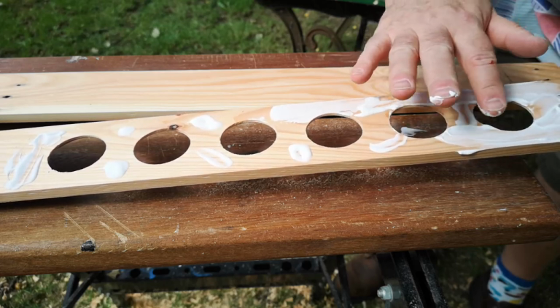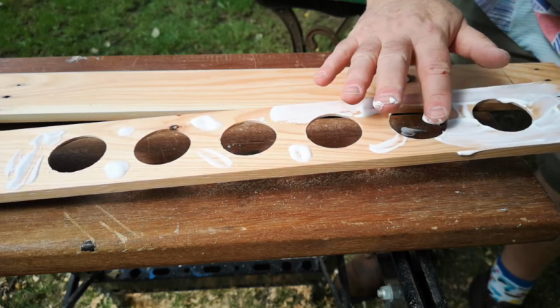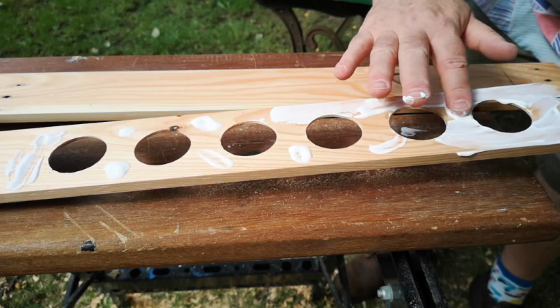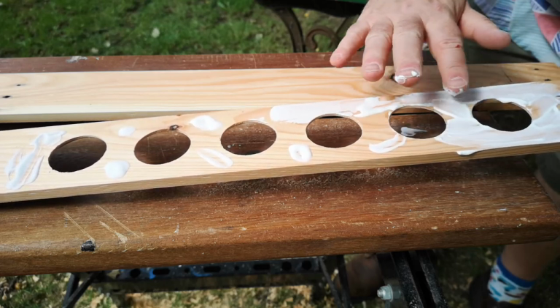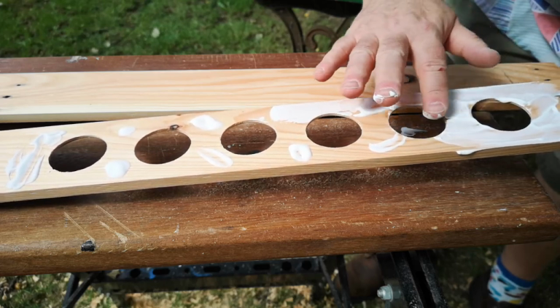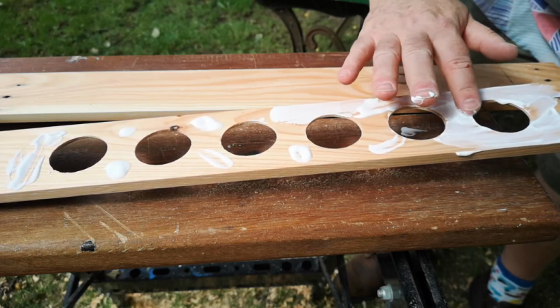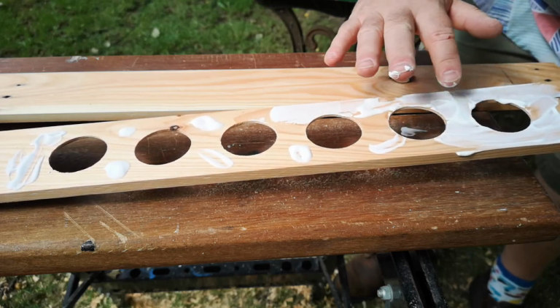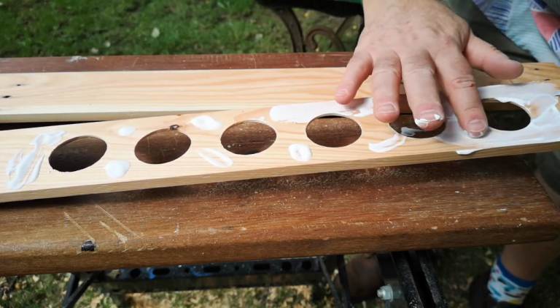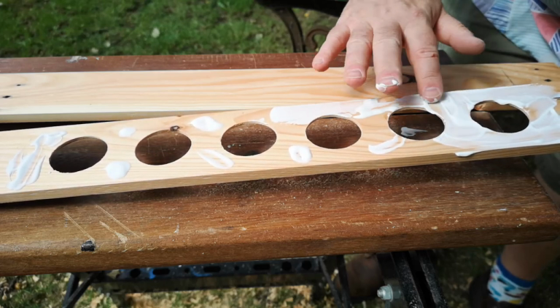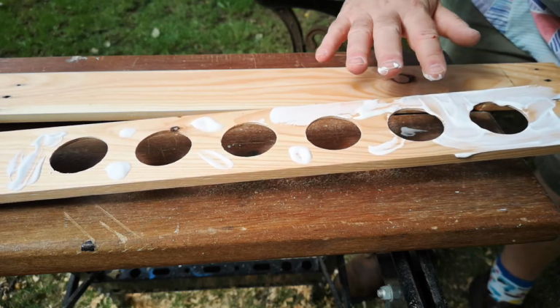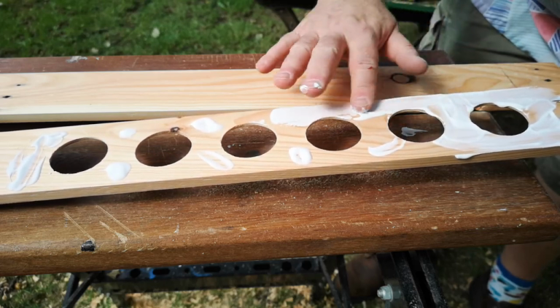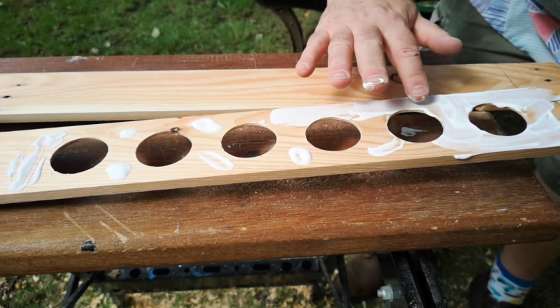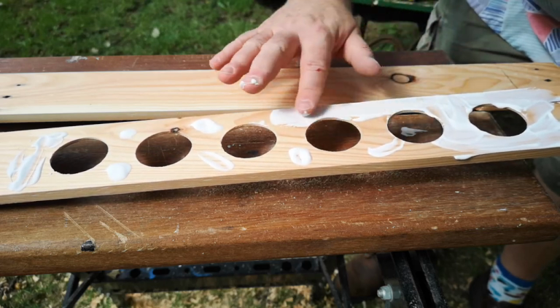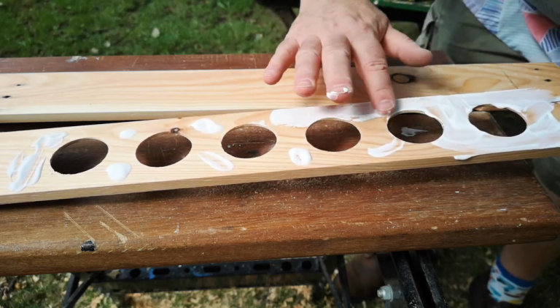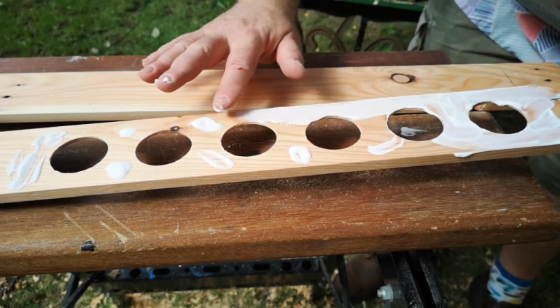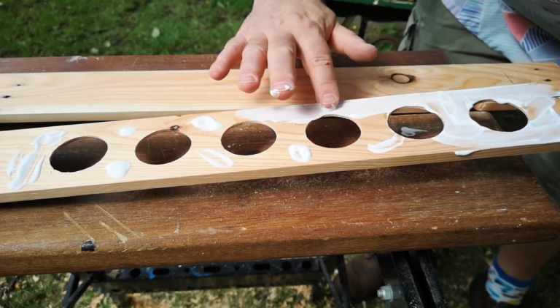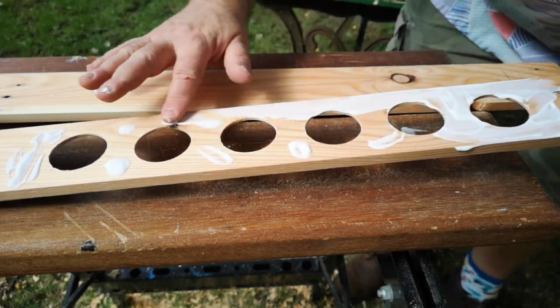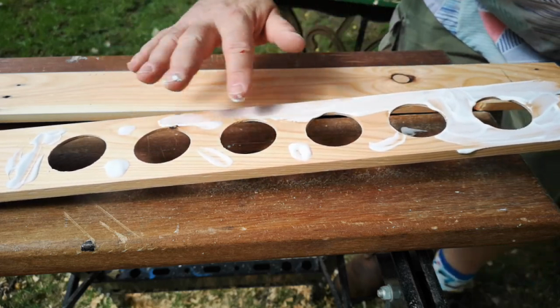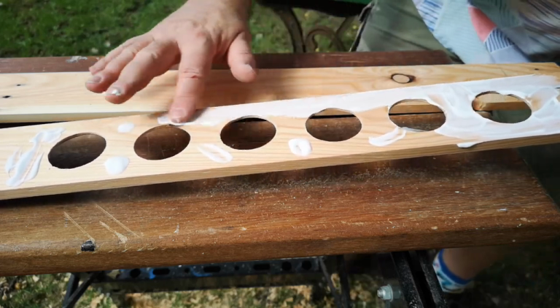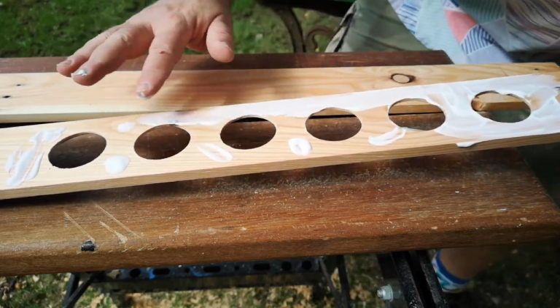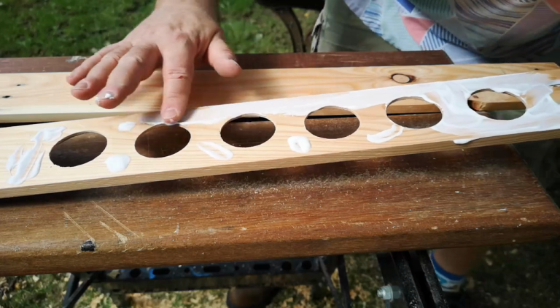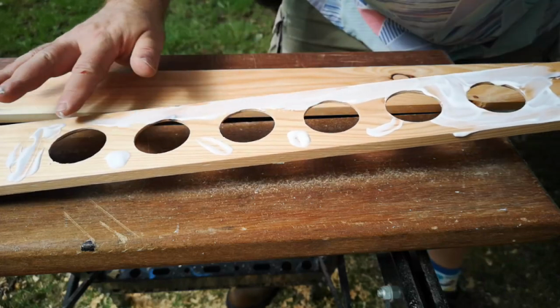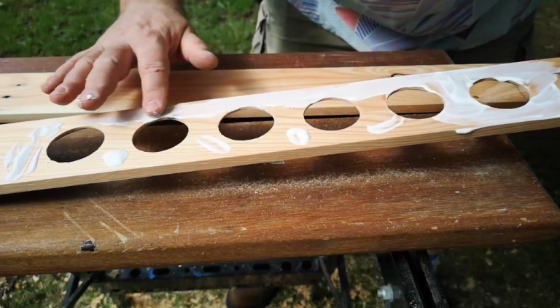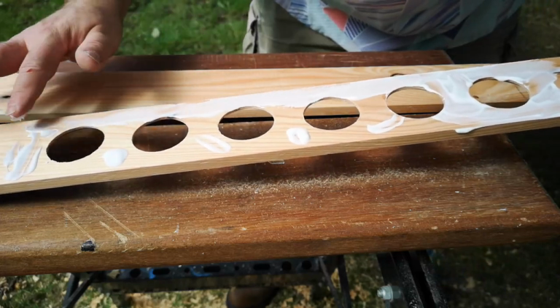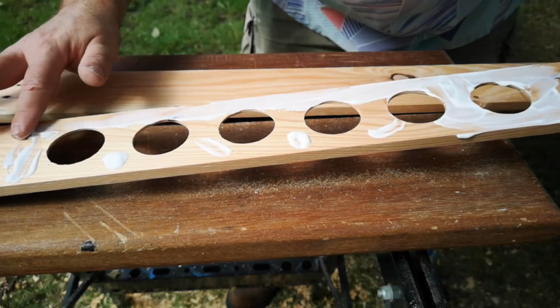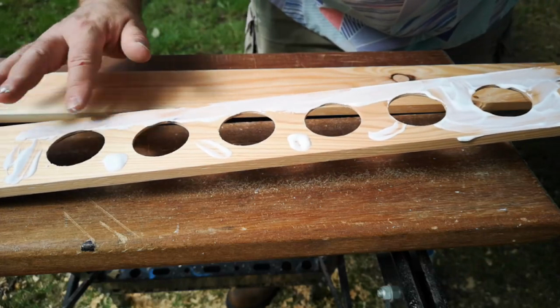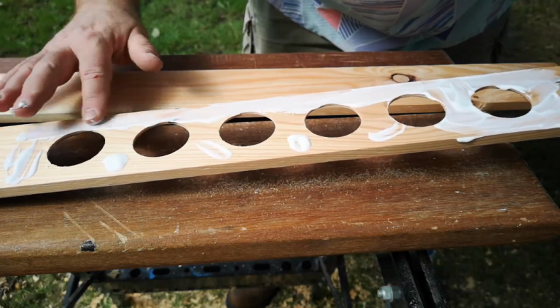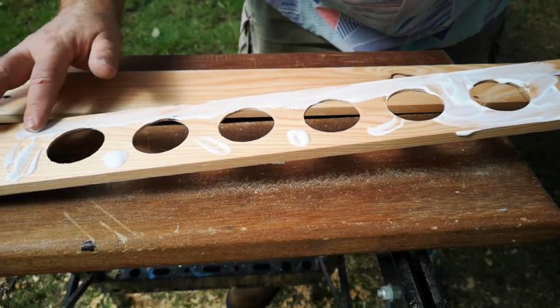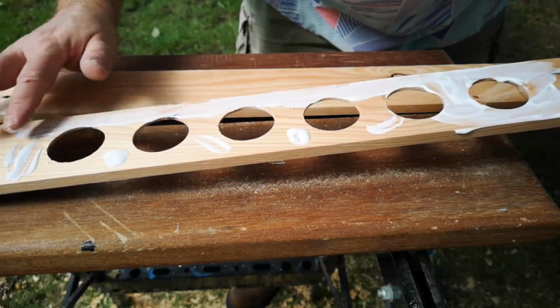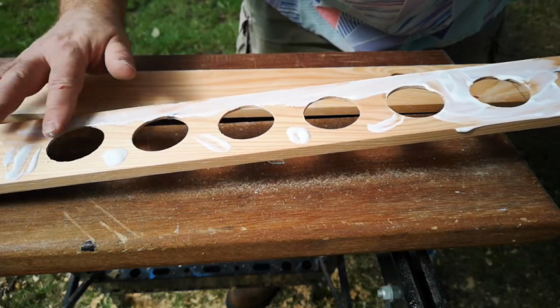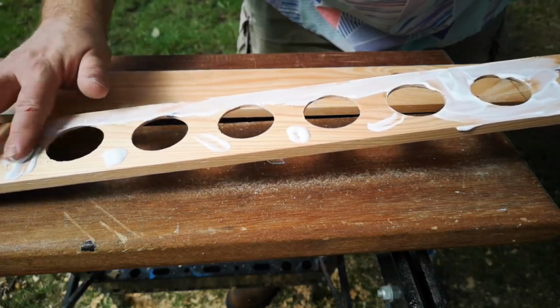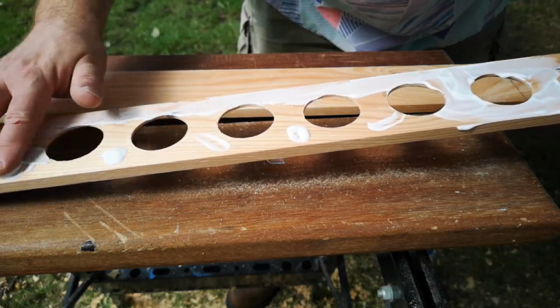I applied PVA glue to the boards and clamped them together so that the bottom of the dished holes now had a backing piece.